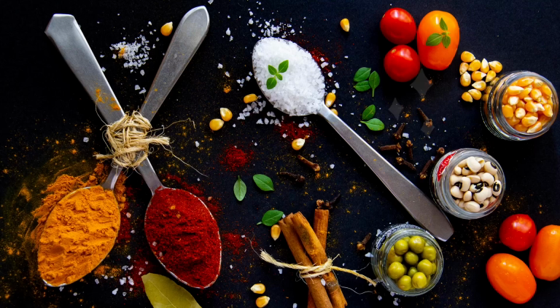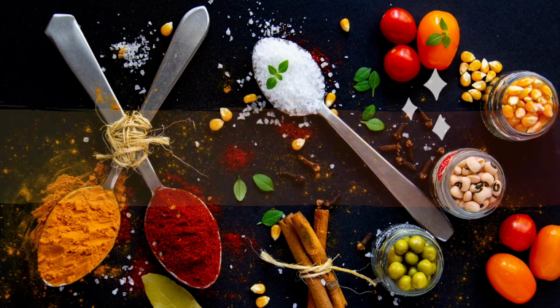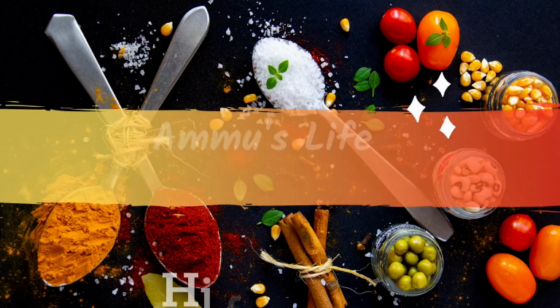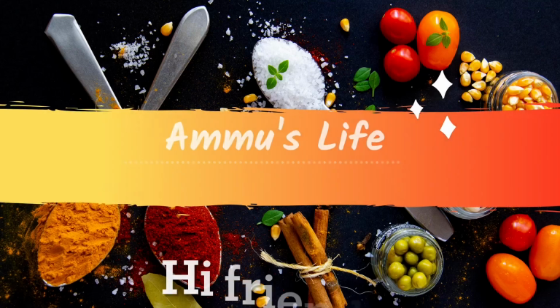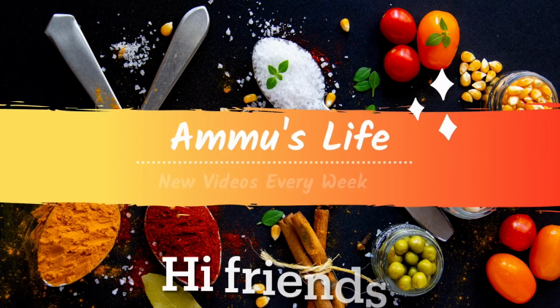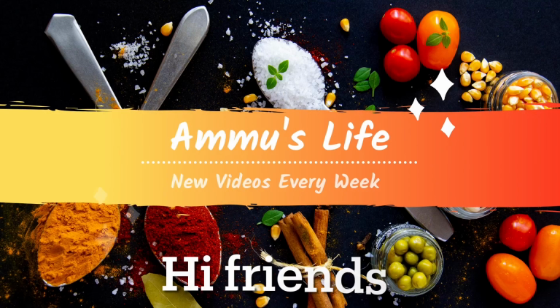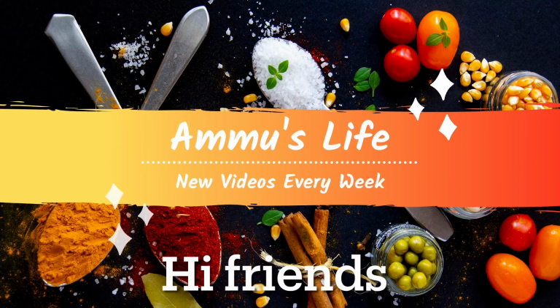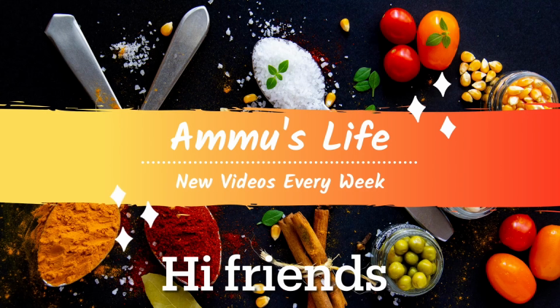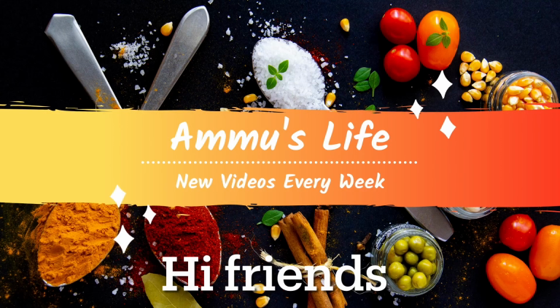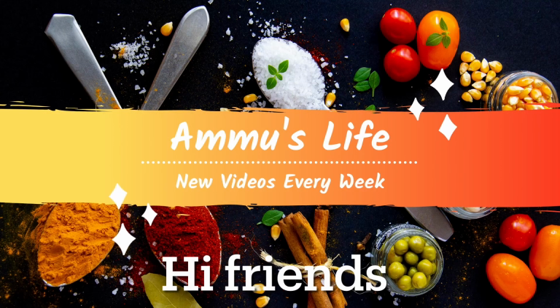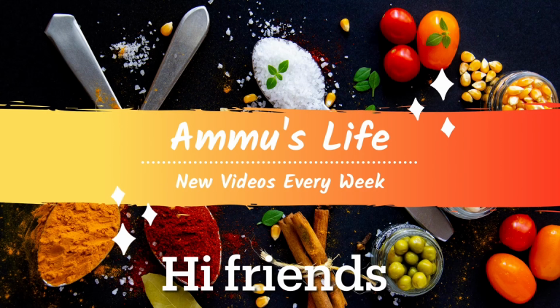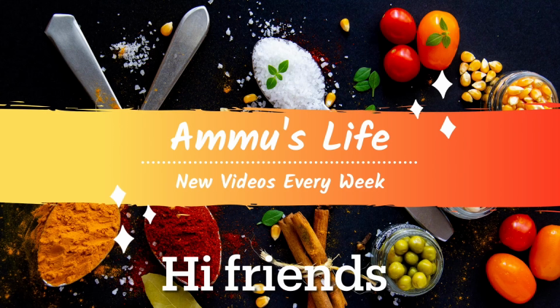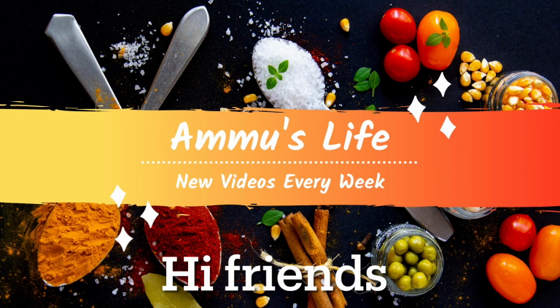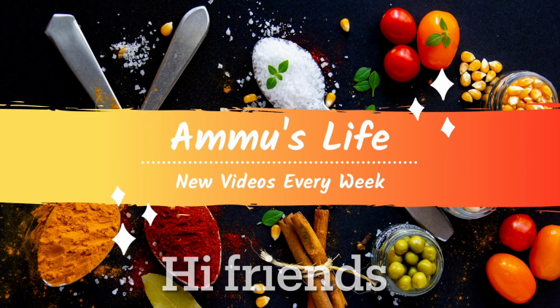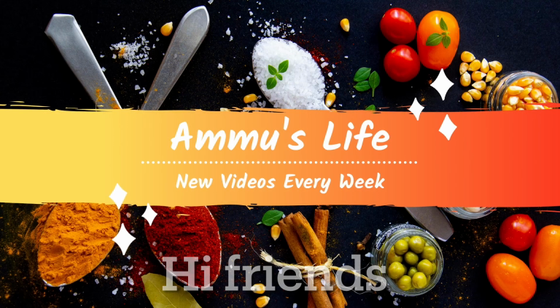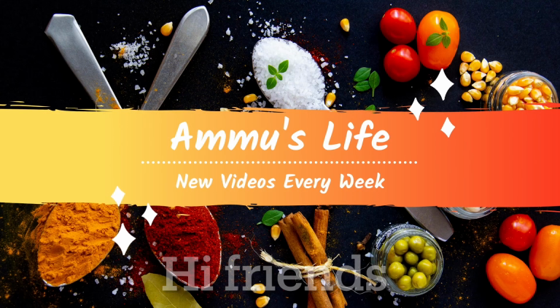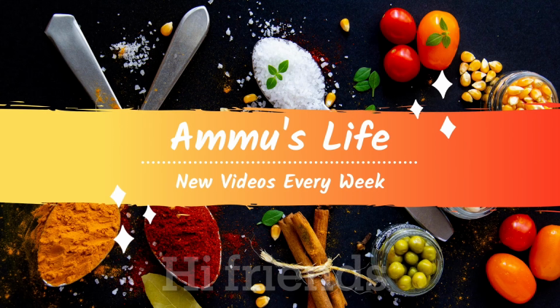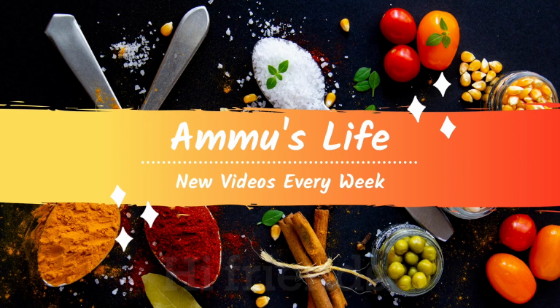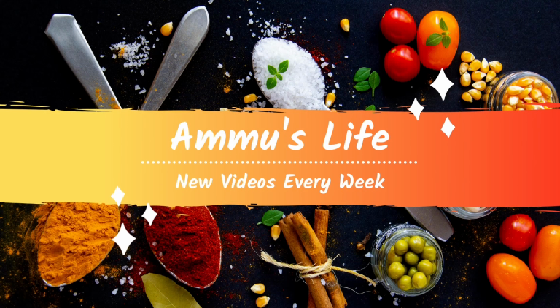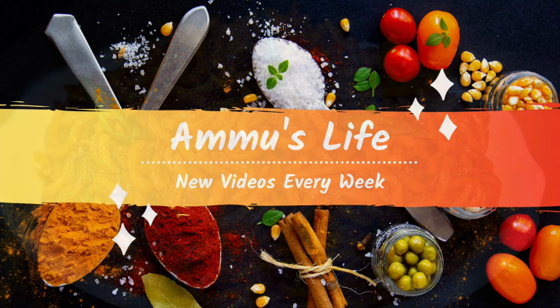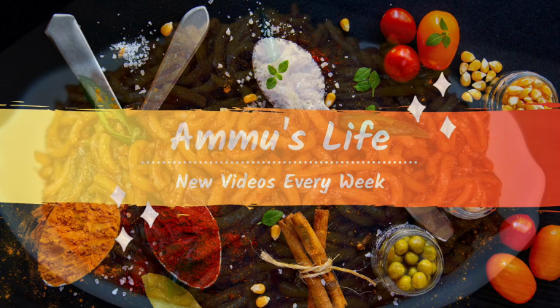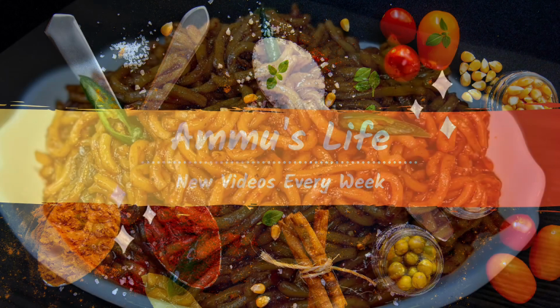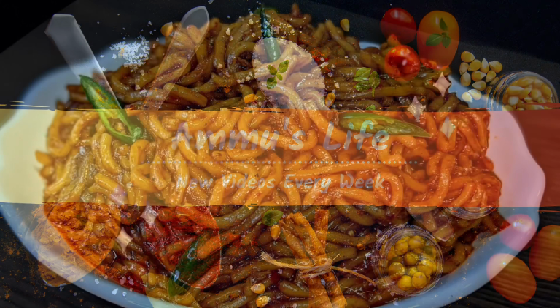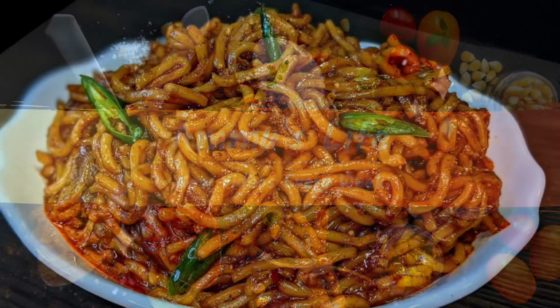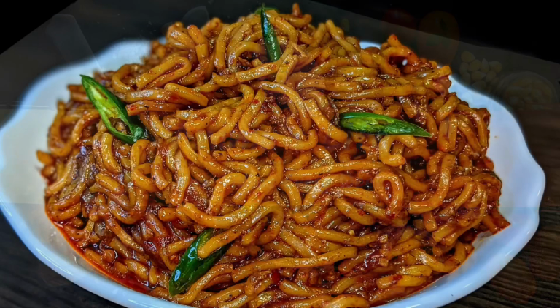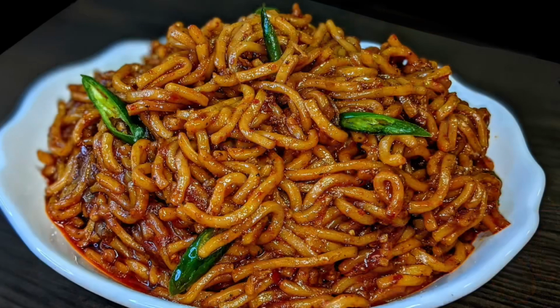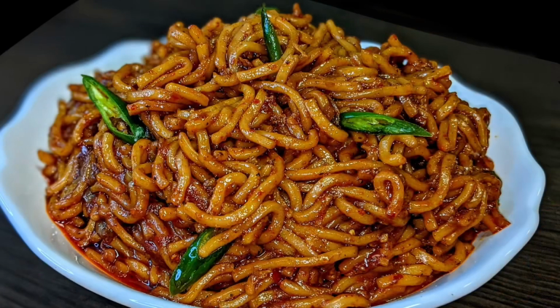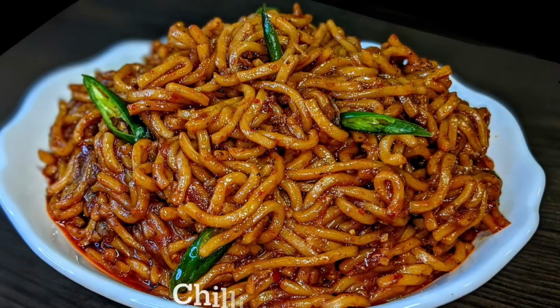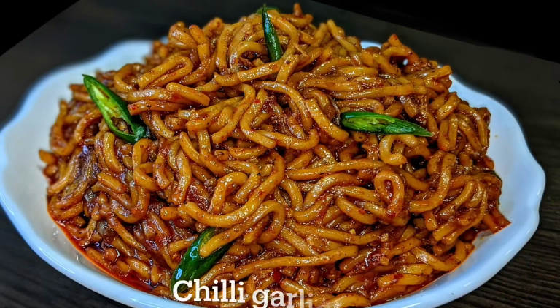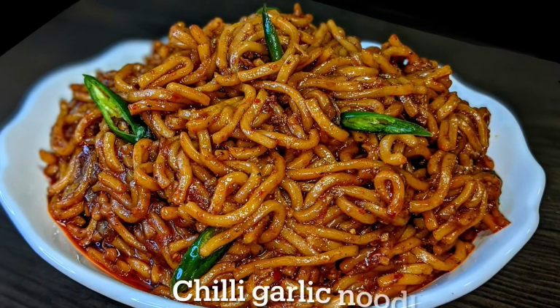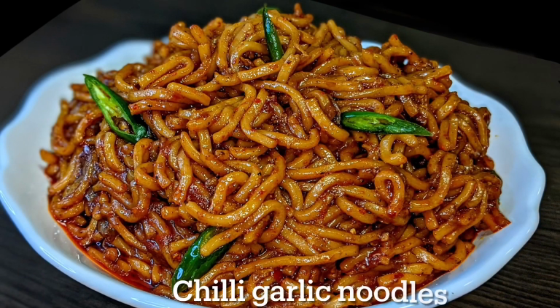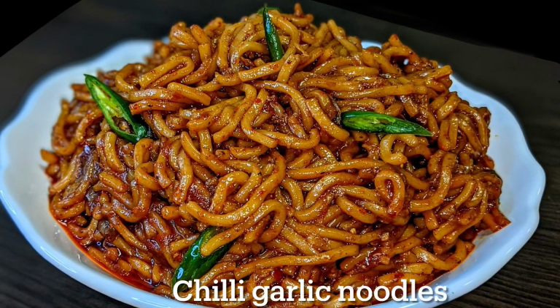Hi friends, welcome back. I am here to give a recipe for good chili garlic noodles.